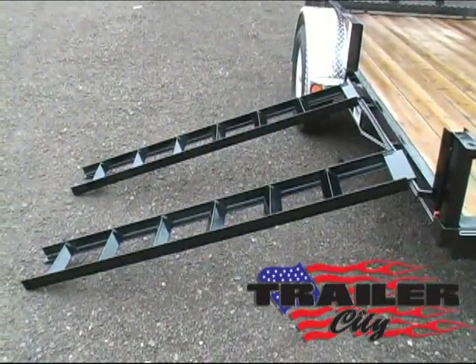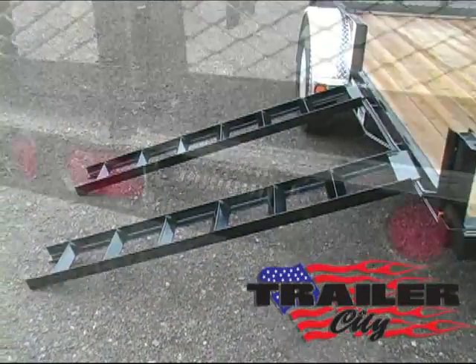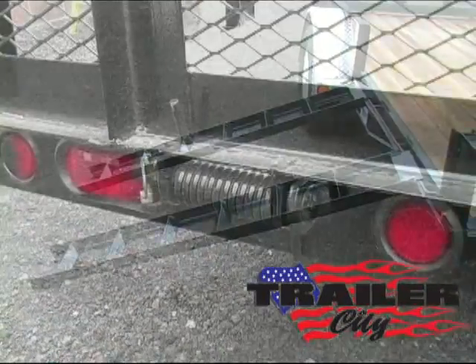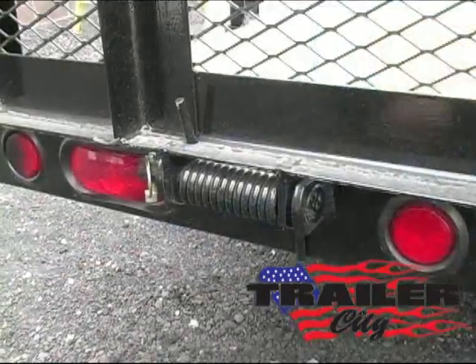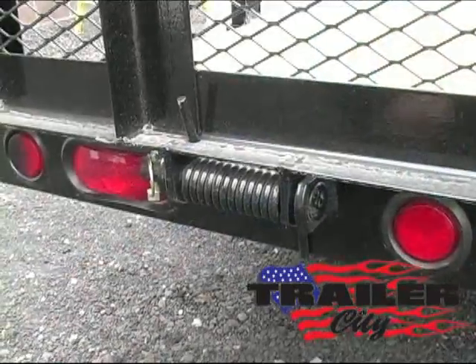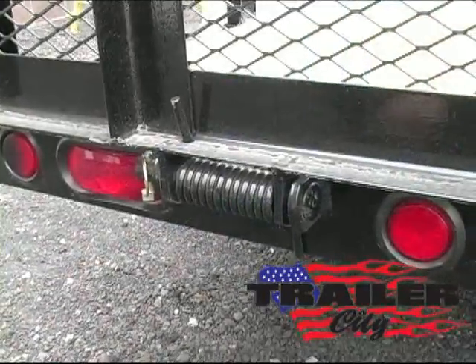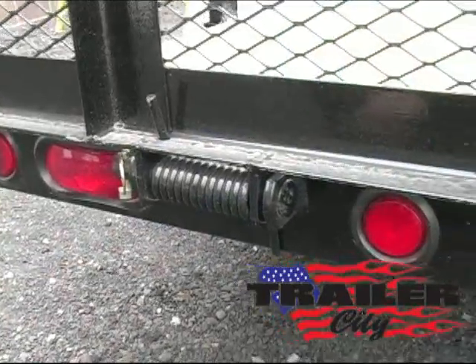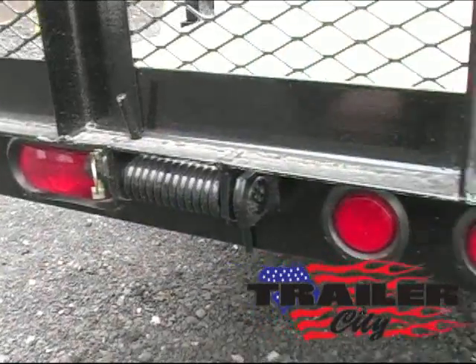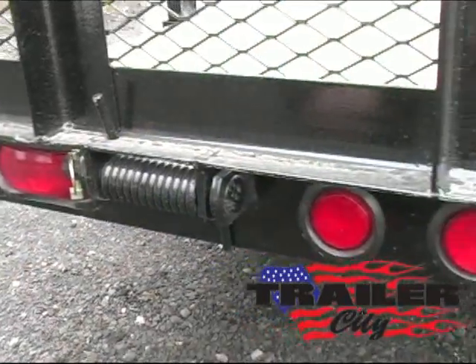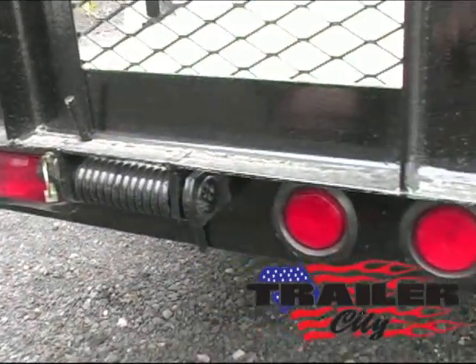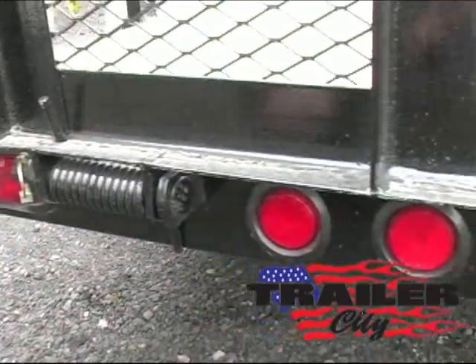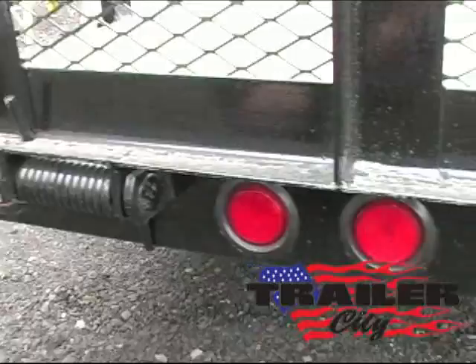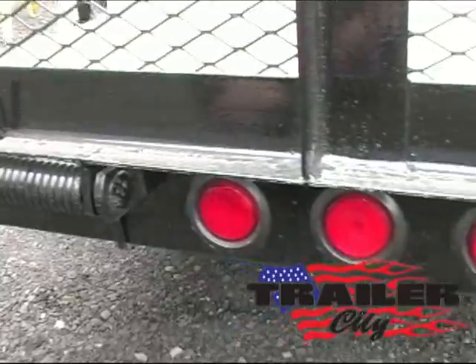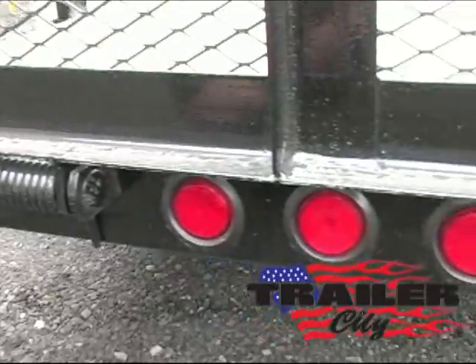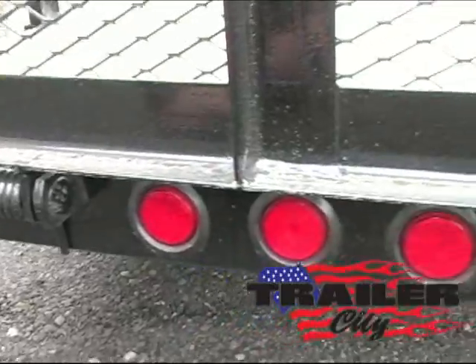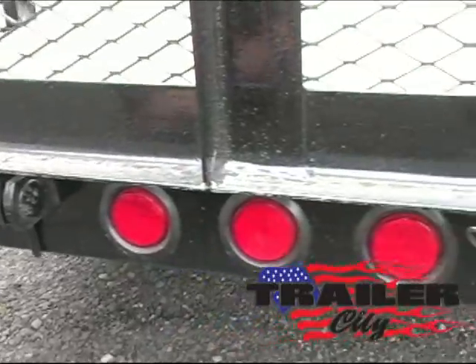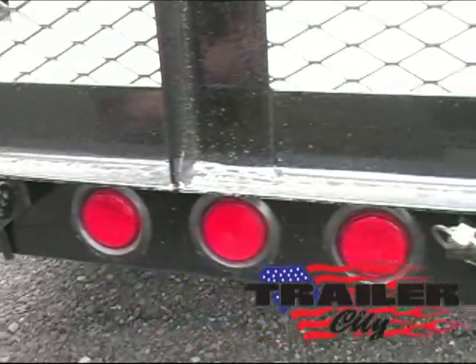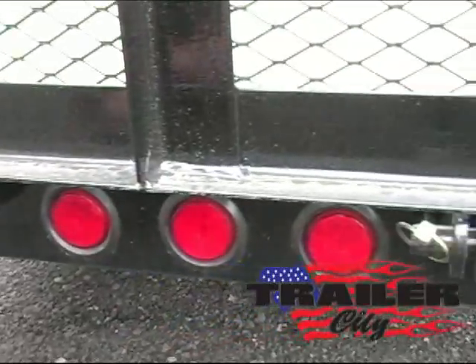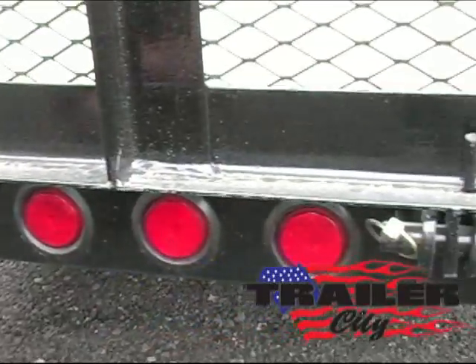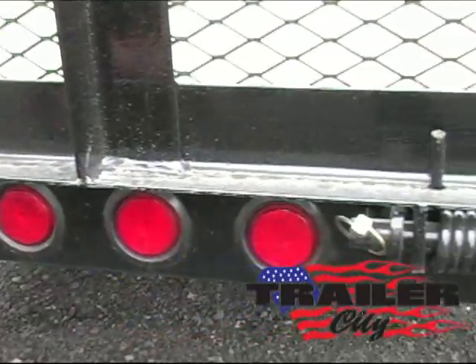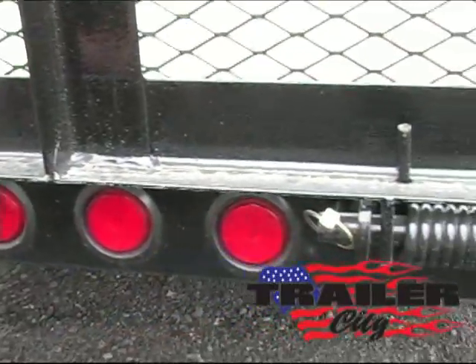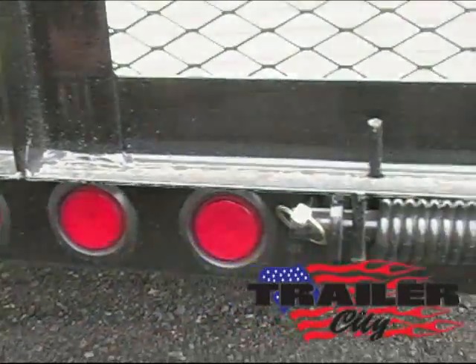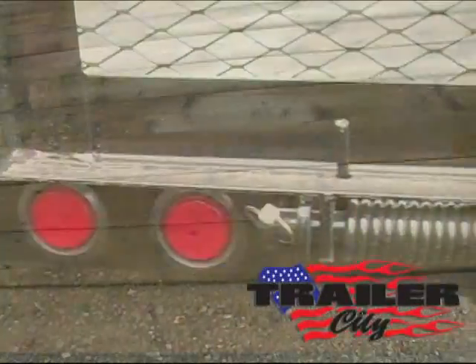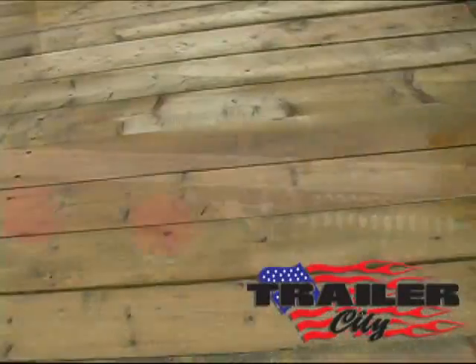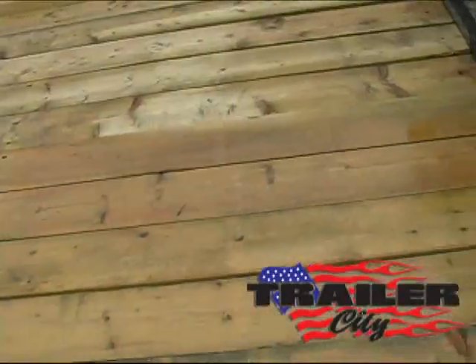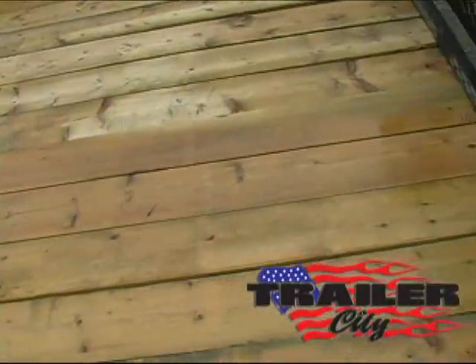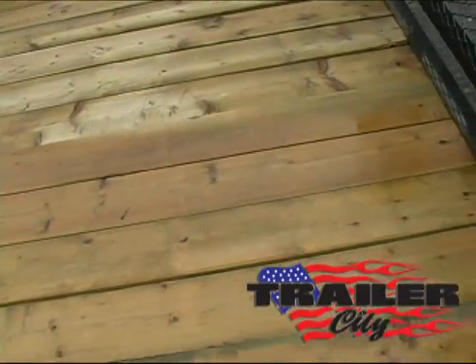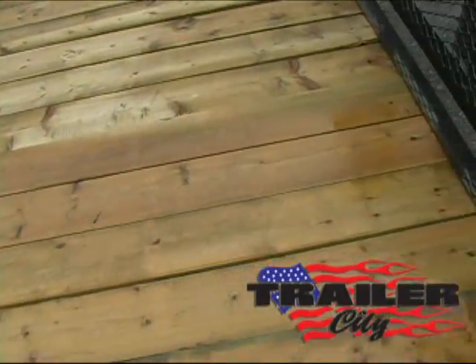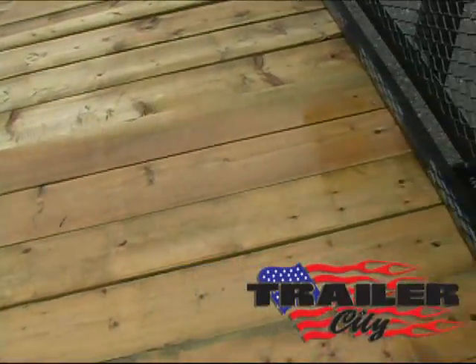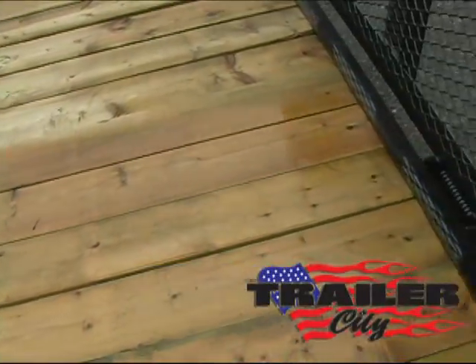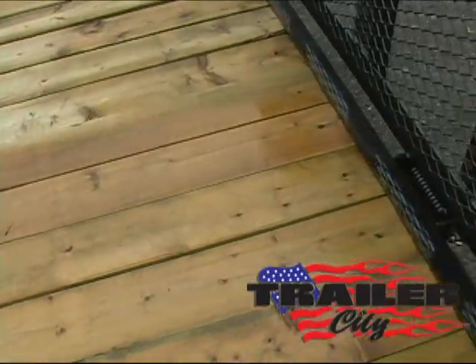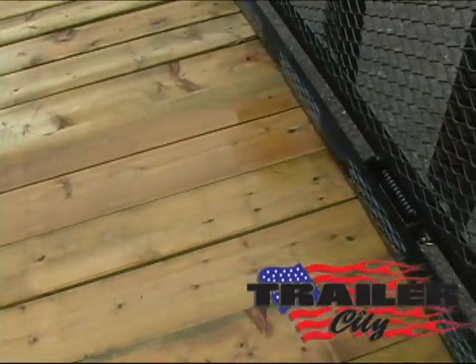Spring assisted ramp gate, sealed beam LED lights, and dip treated wood deck.